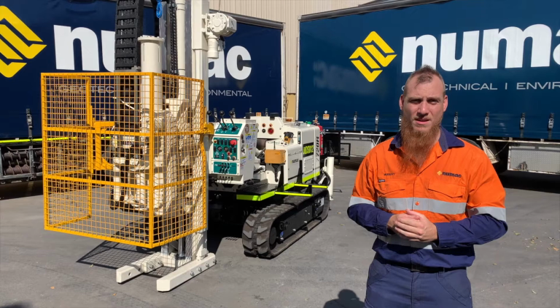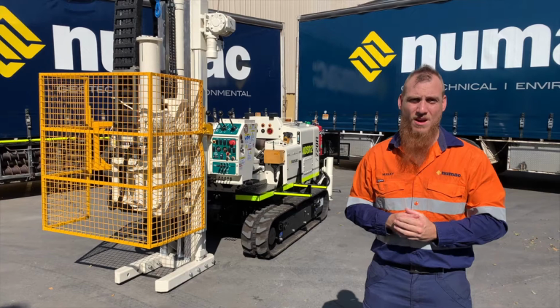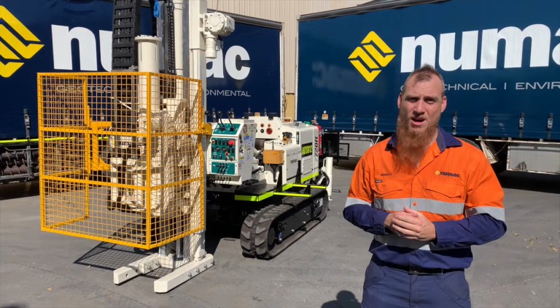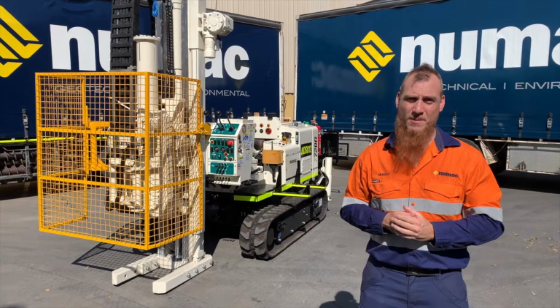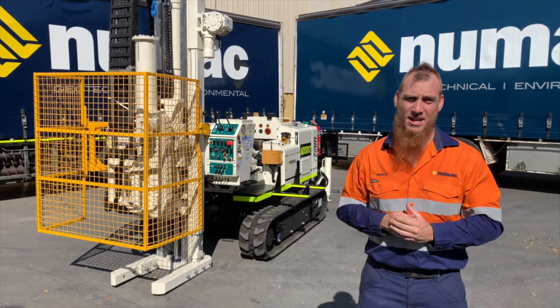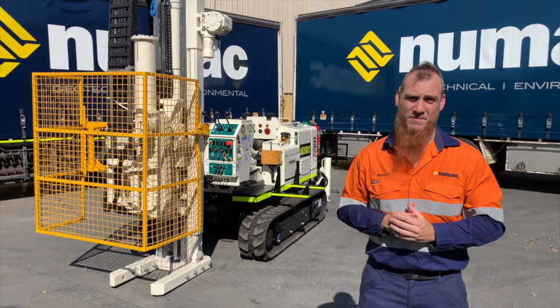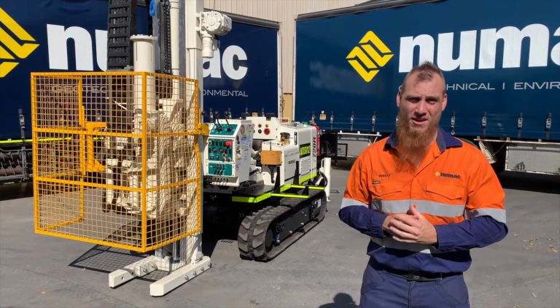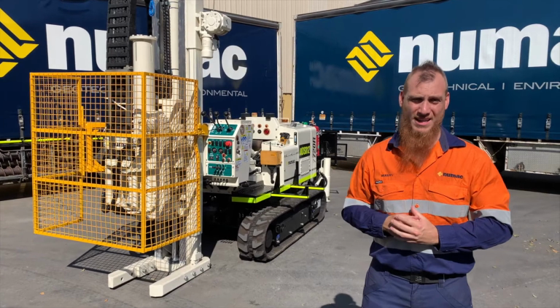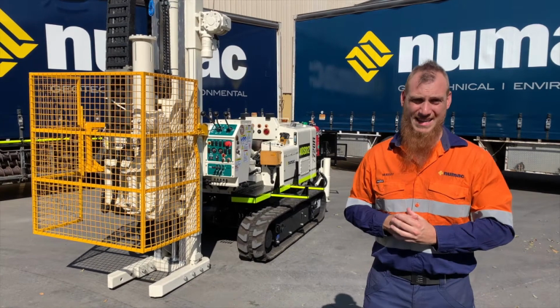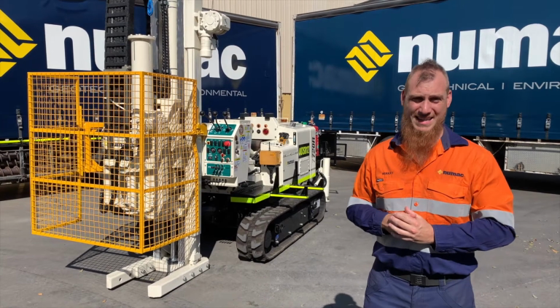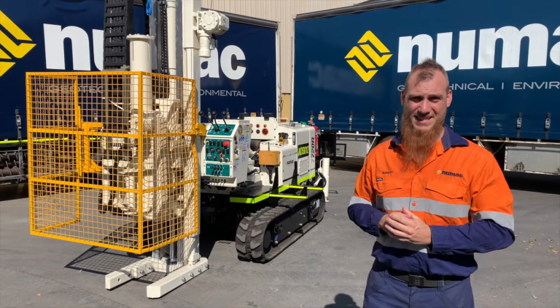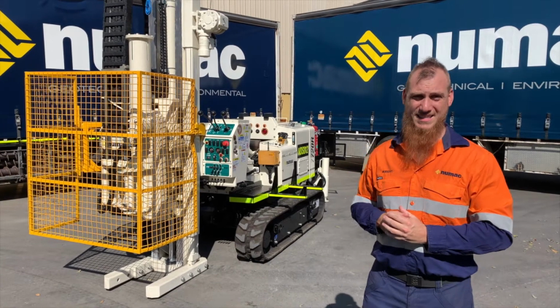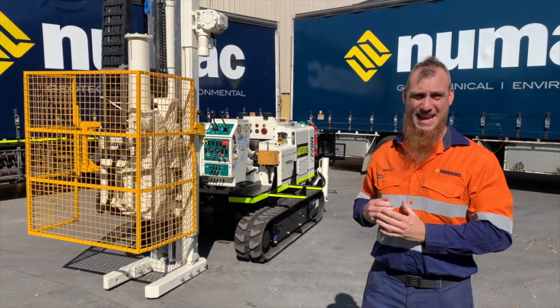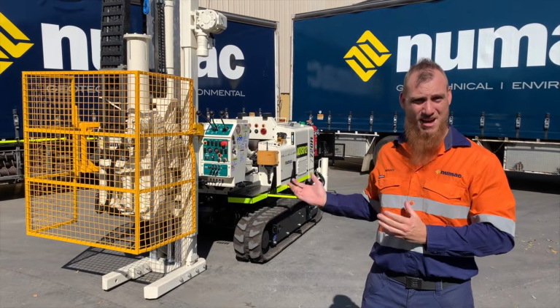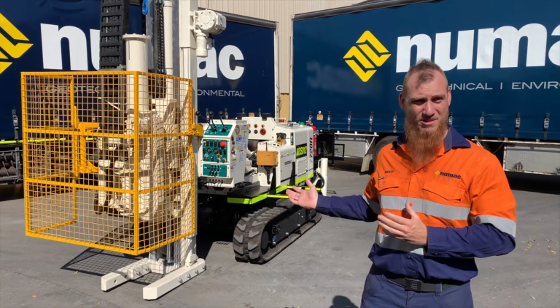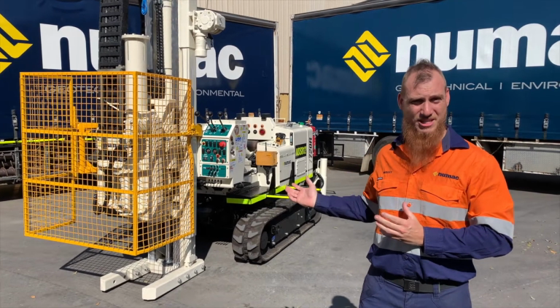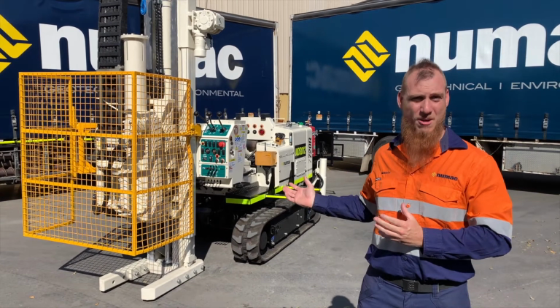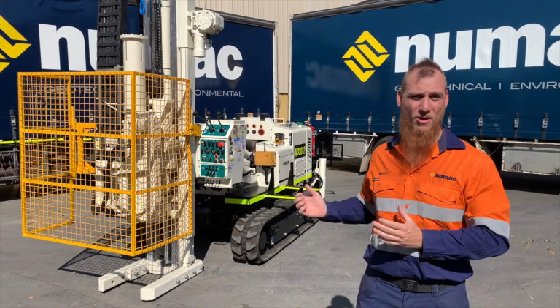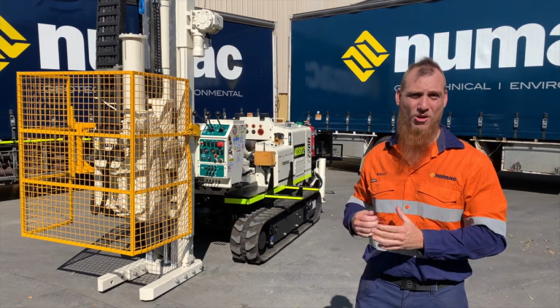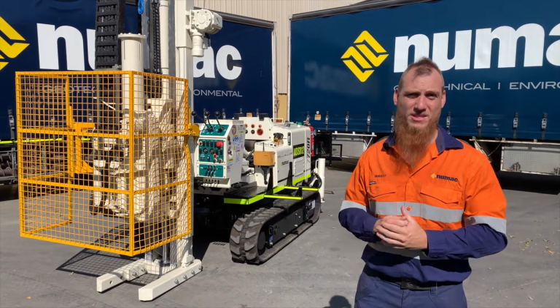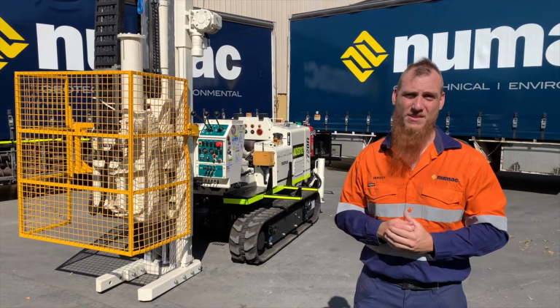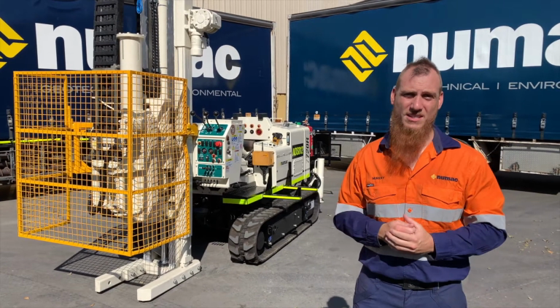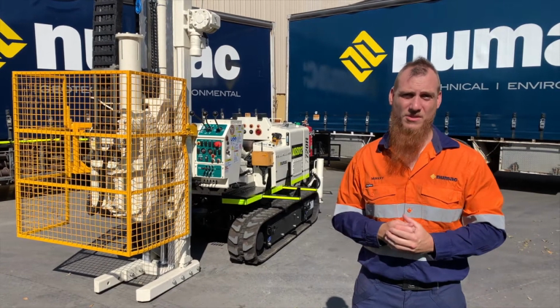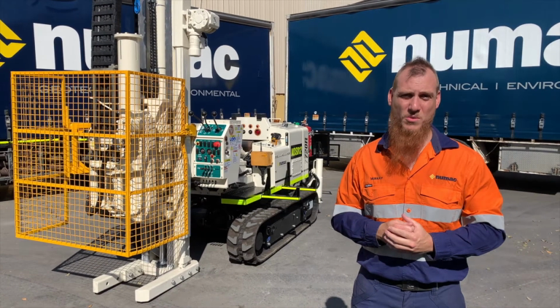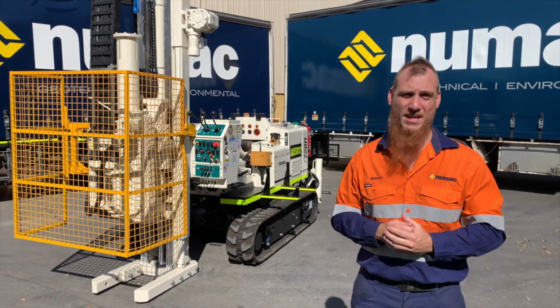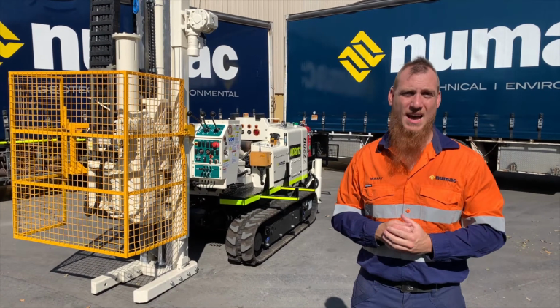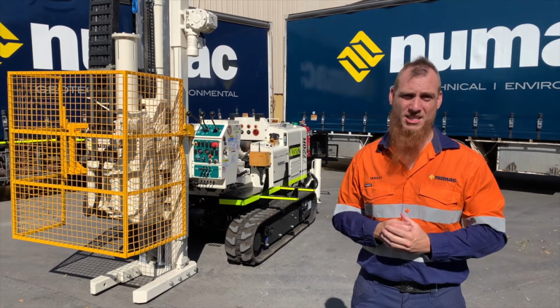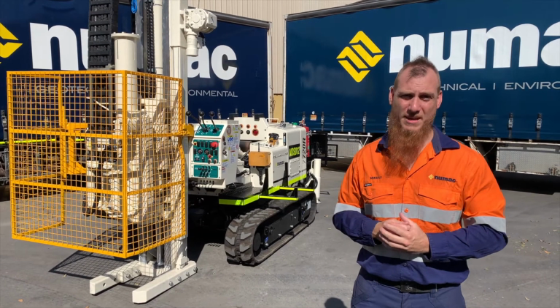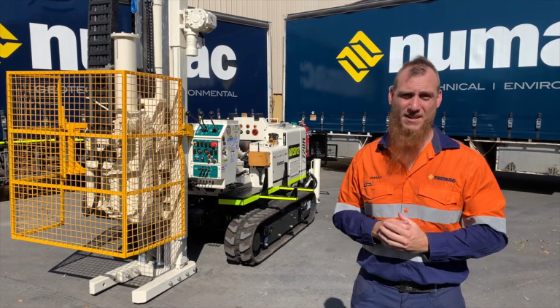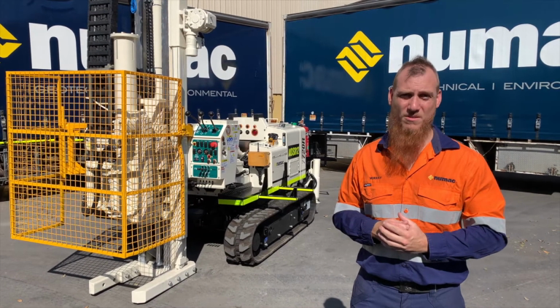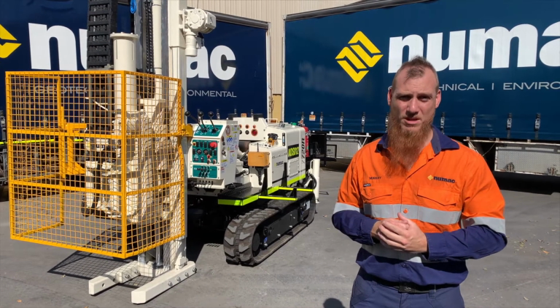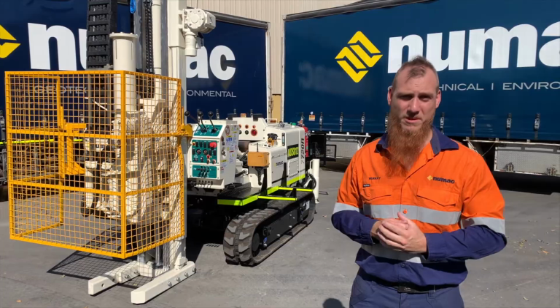Hi, my name's Murray. This is our GeoProbe 7720 R-Spec Rebuild.